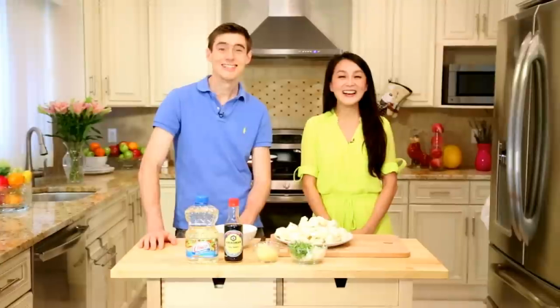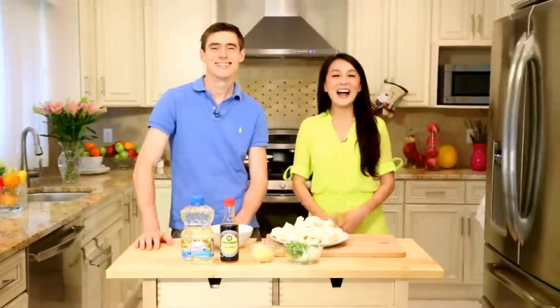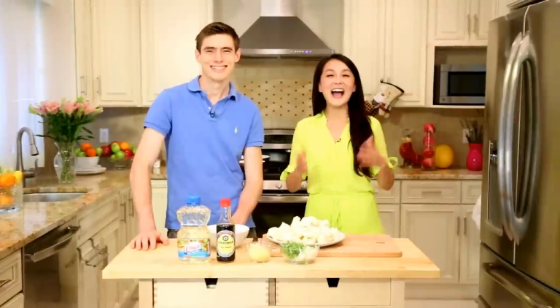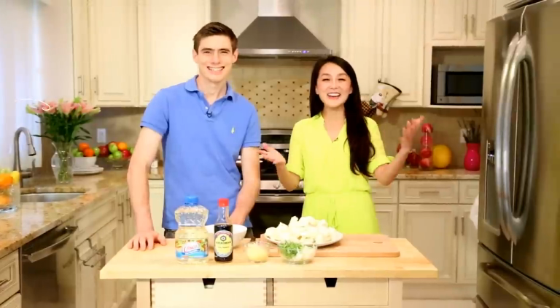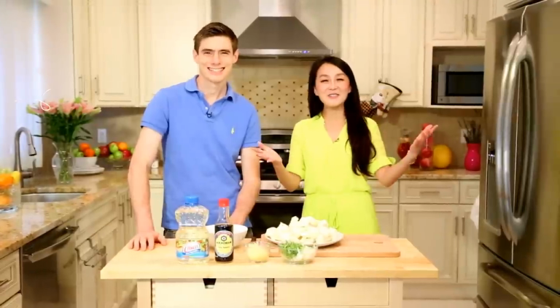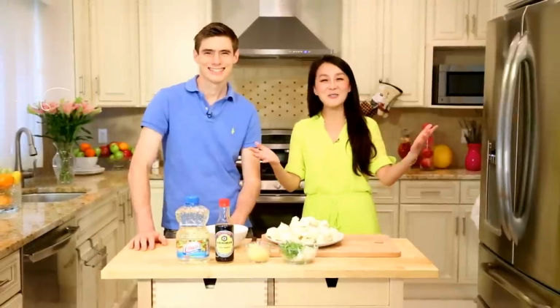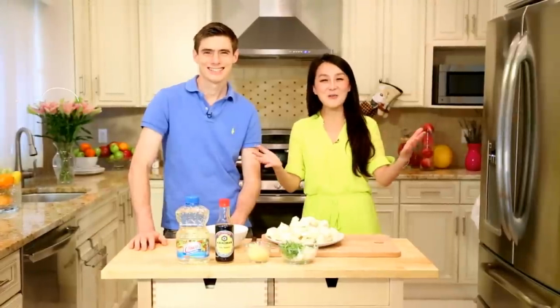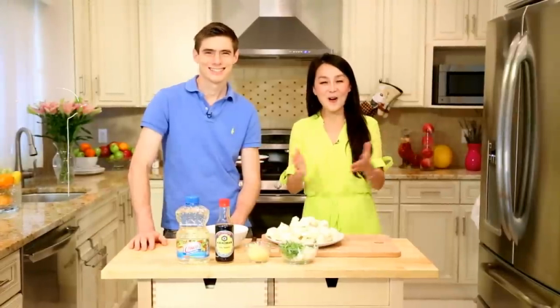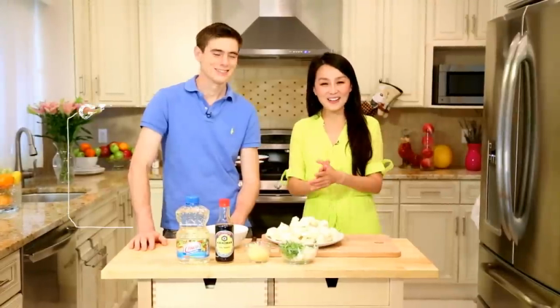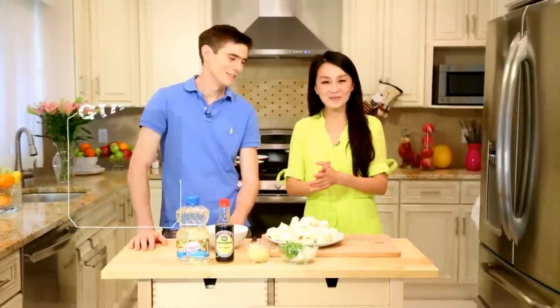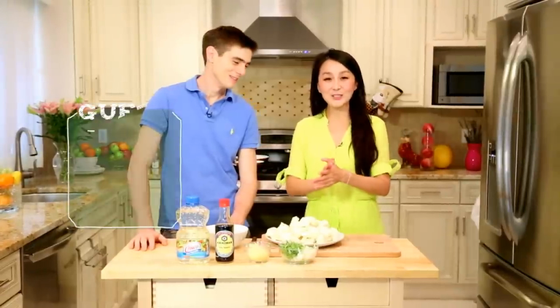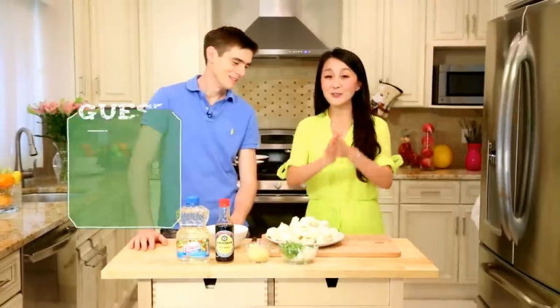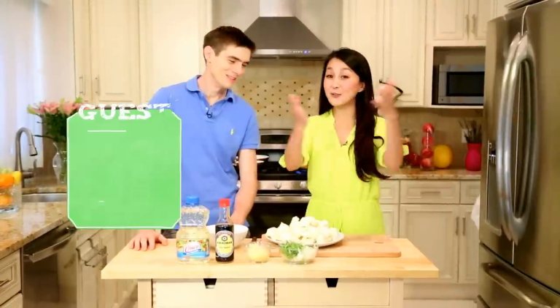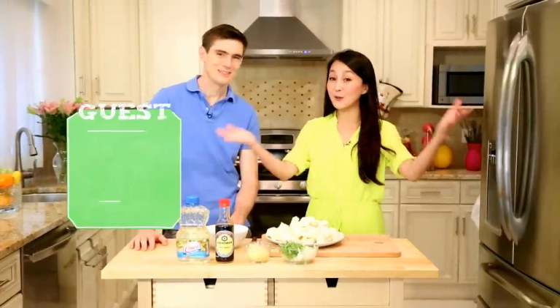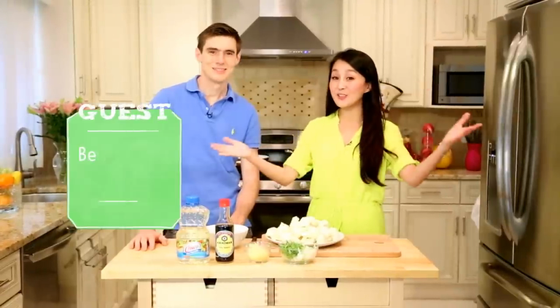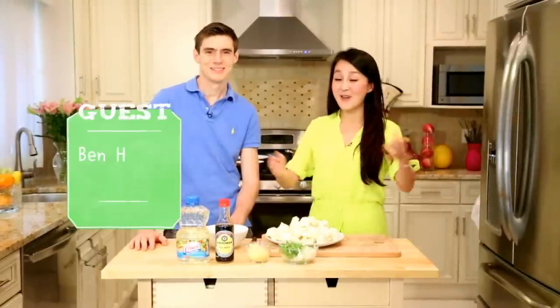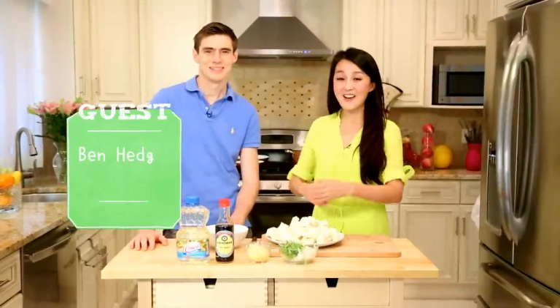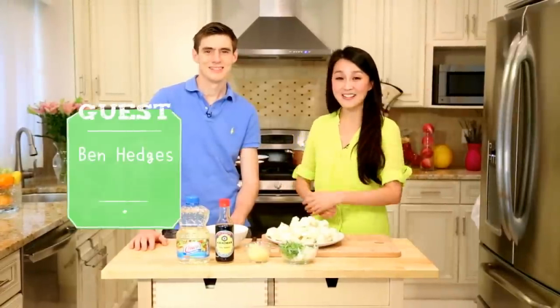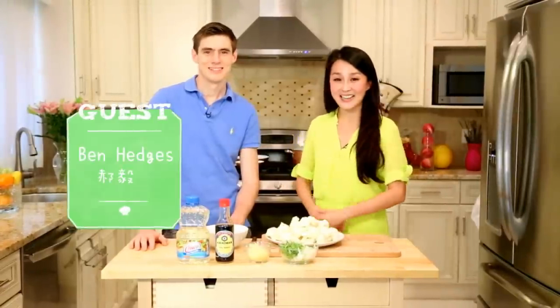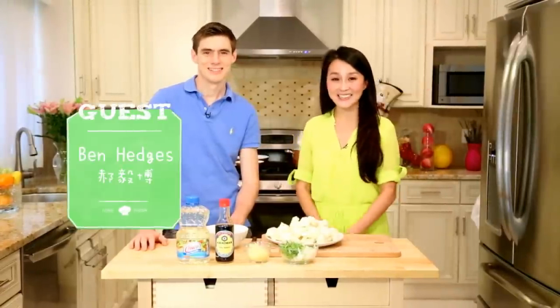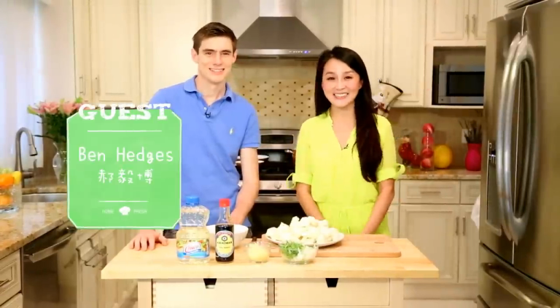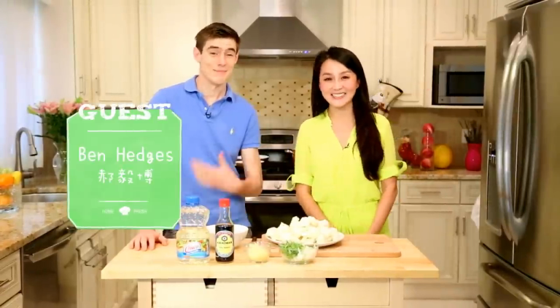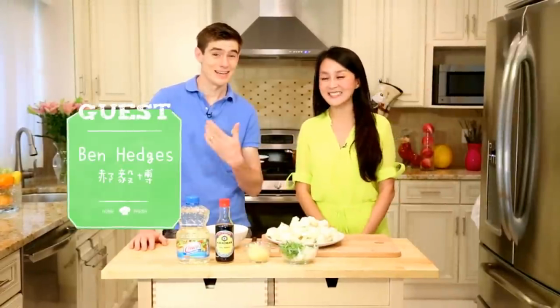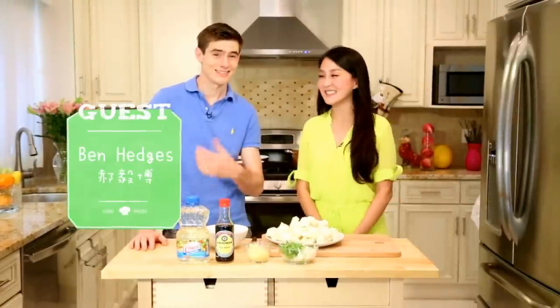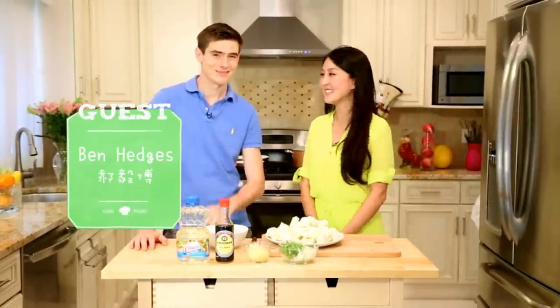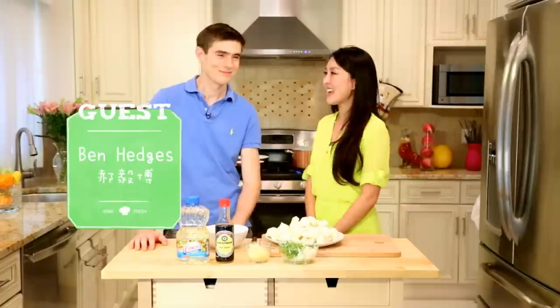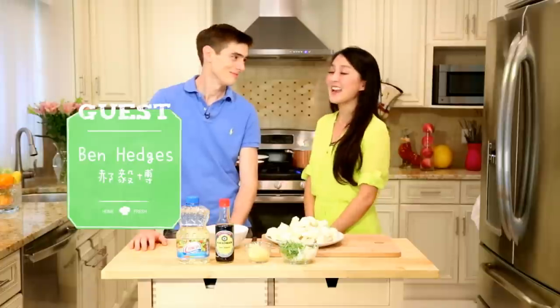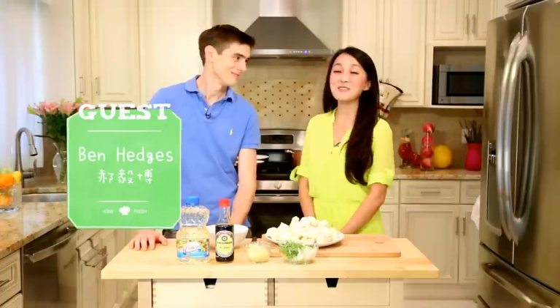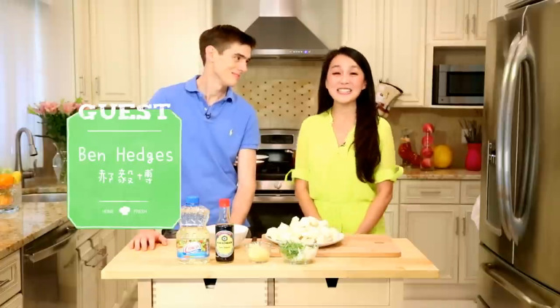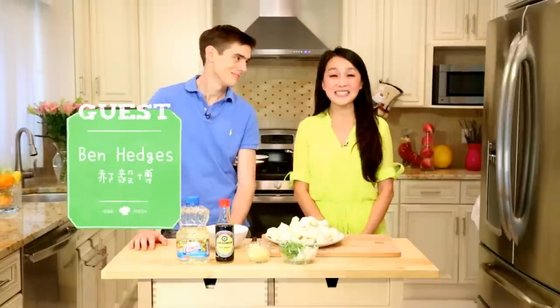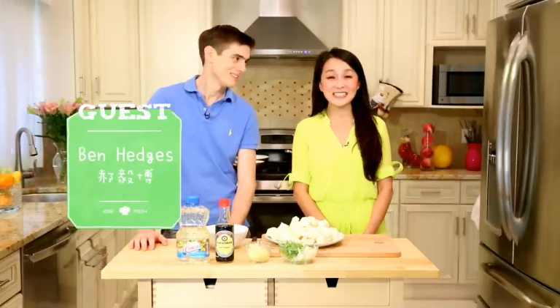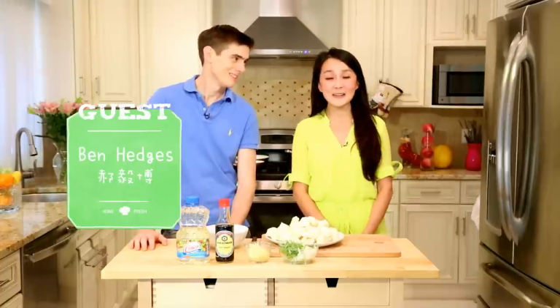Hi everyone, welcome to Food Paradise. I'm Ben. And I'm Cece Lee.